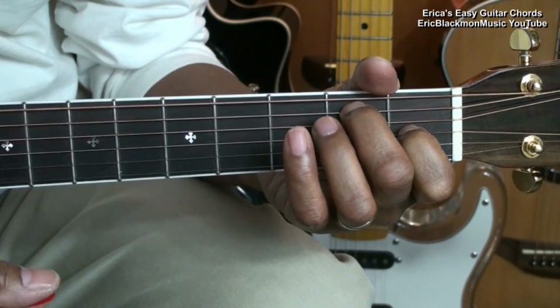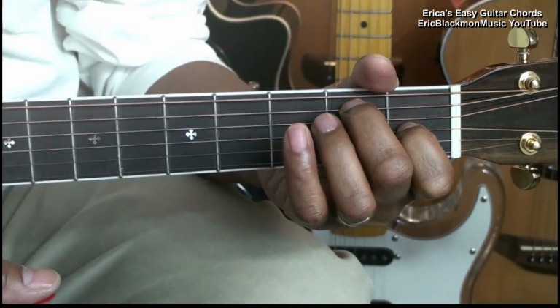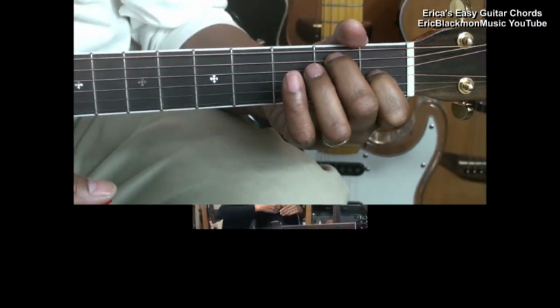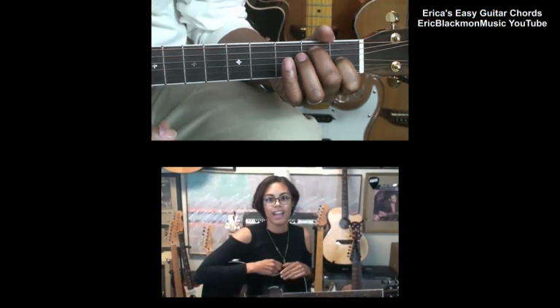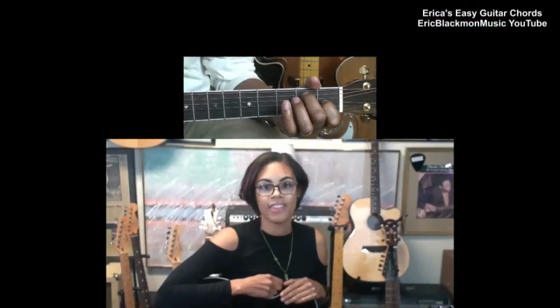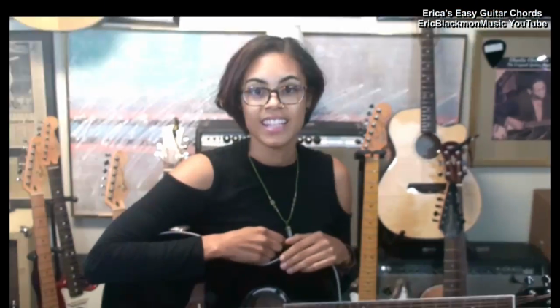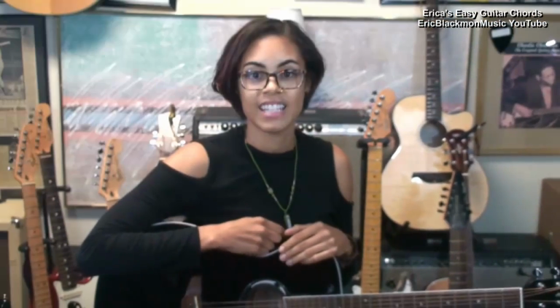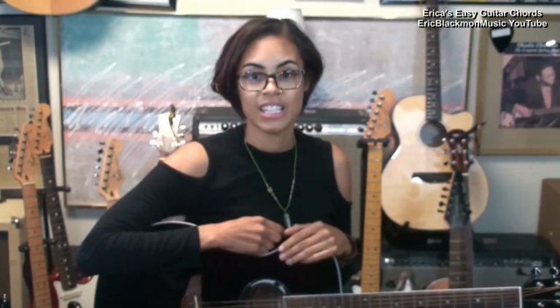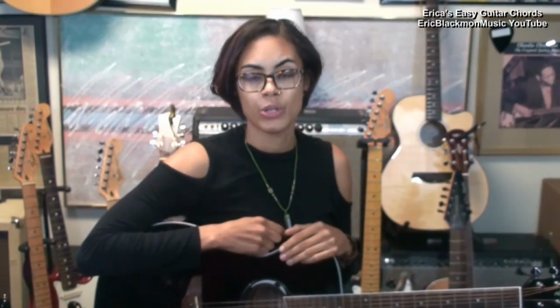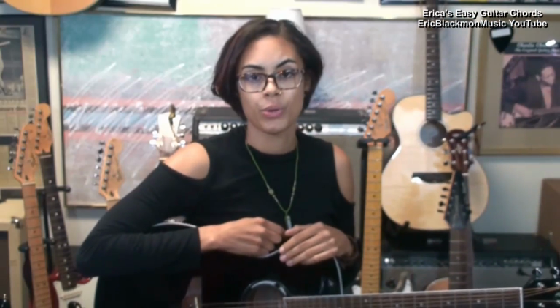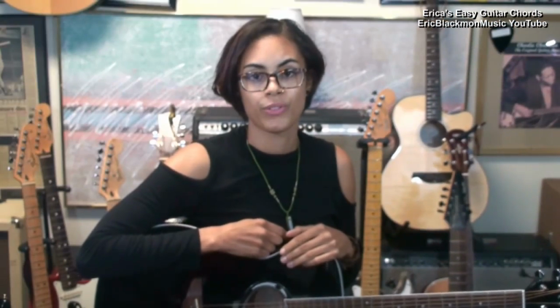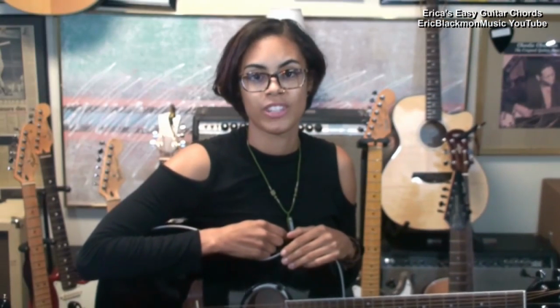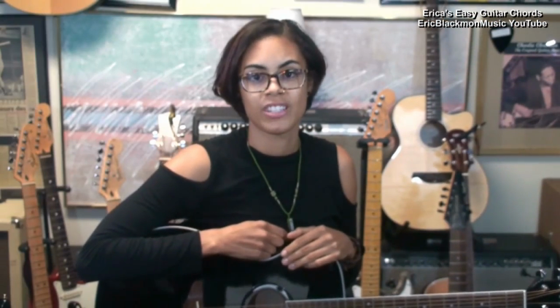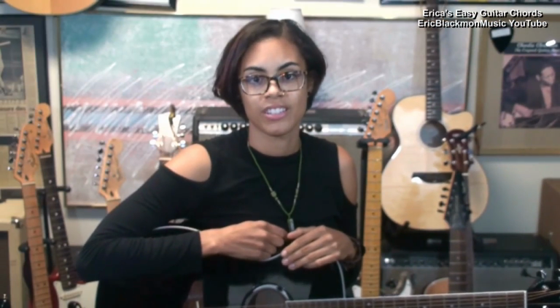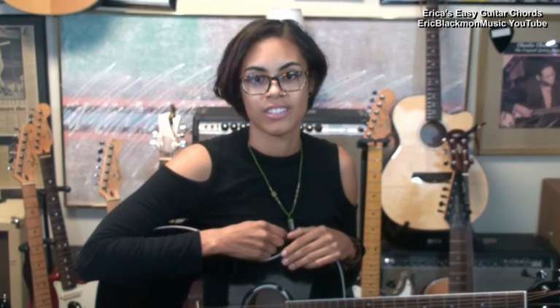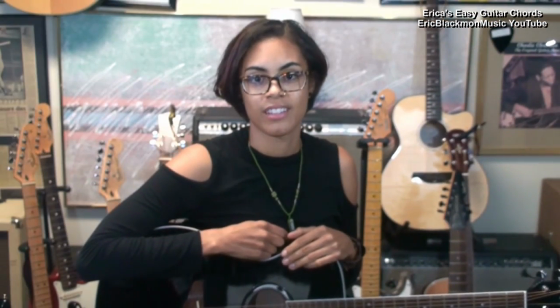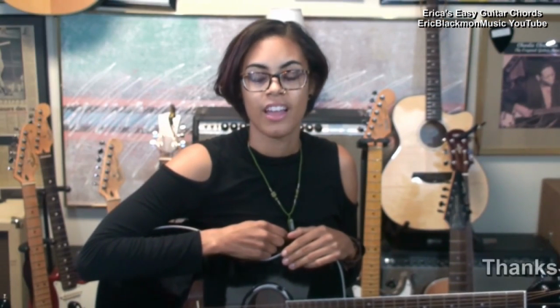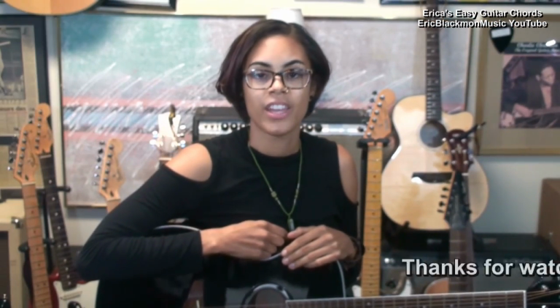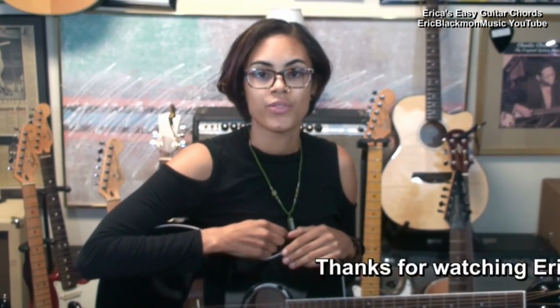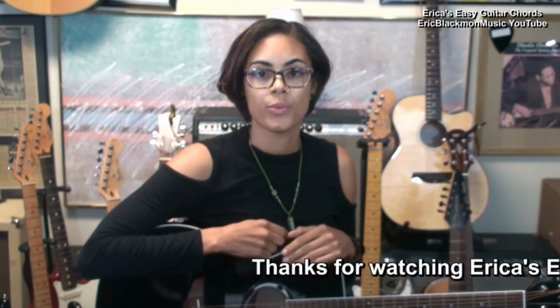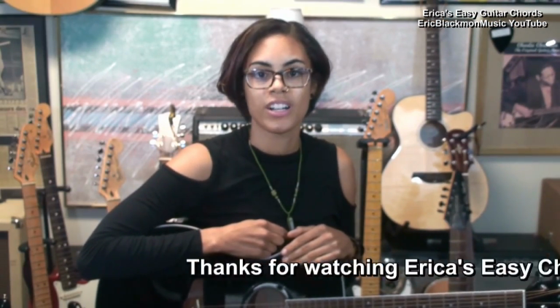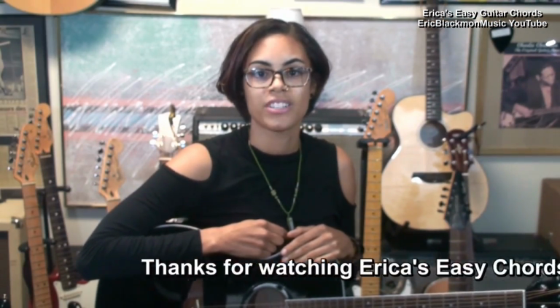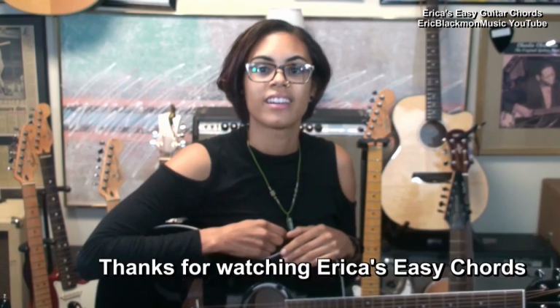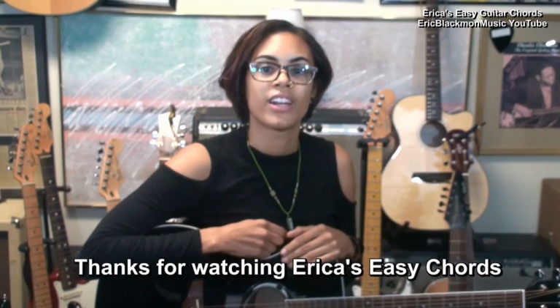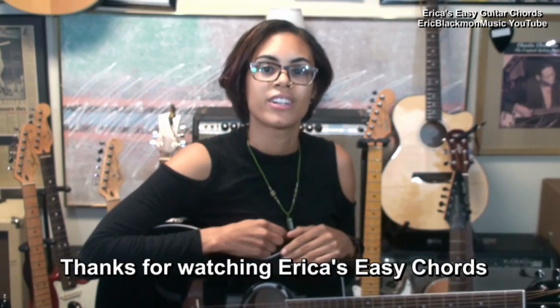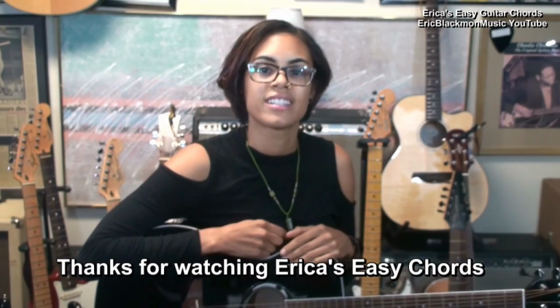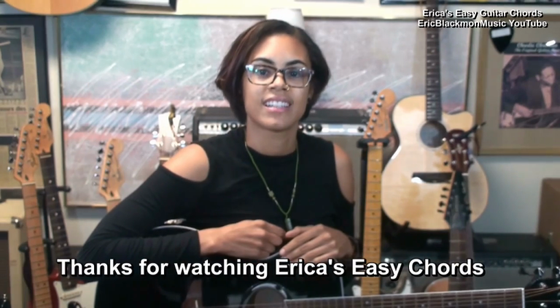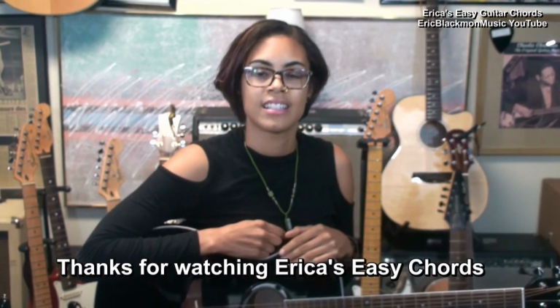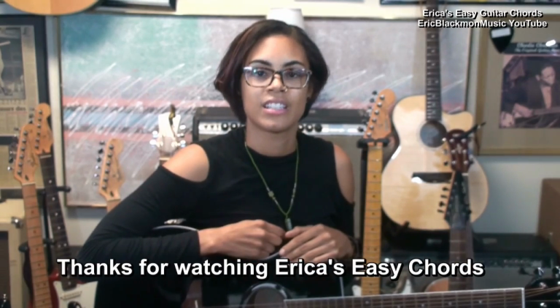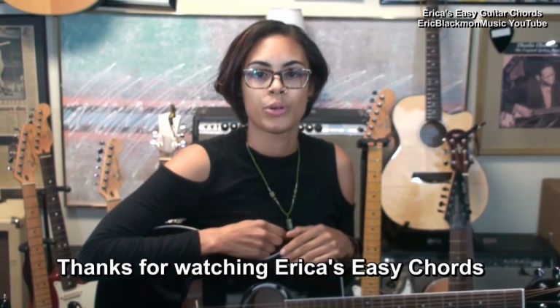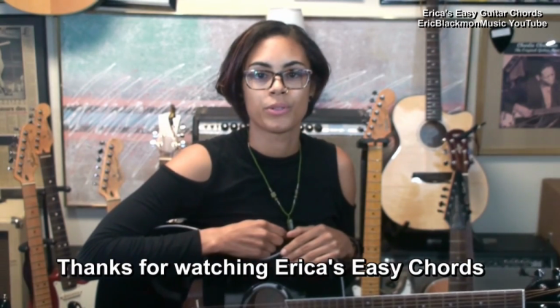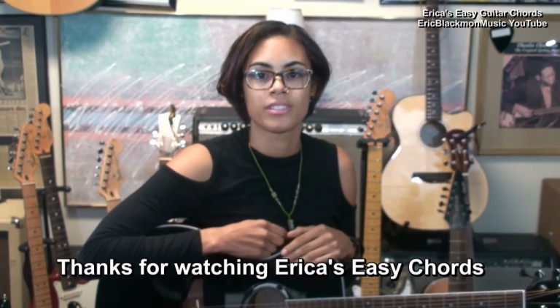And that's the easy chord for this session. Thanks for watching Erica's Easy Chords.